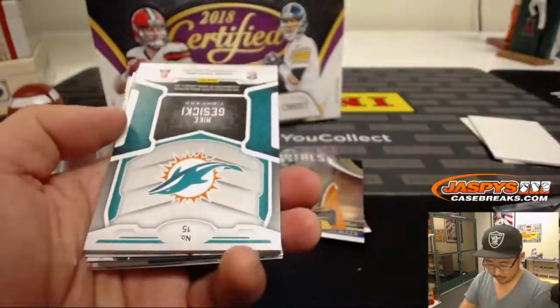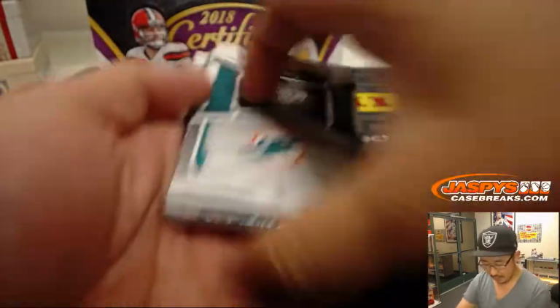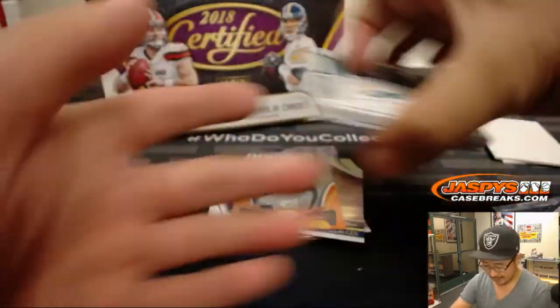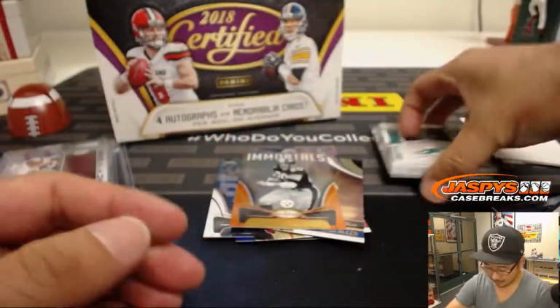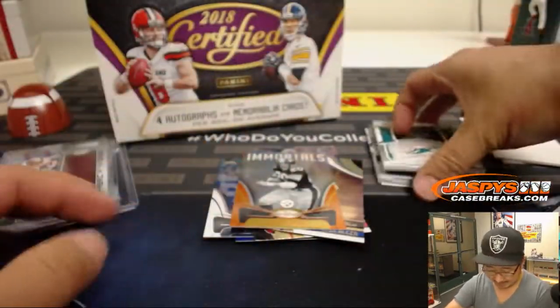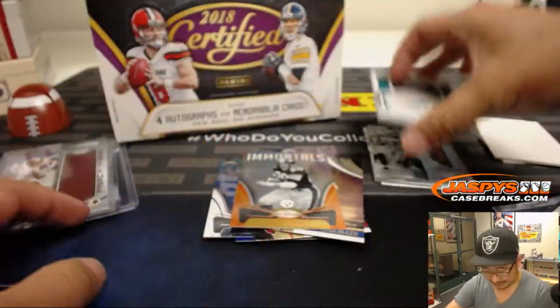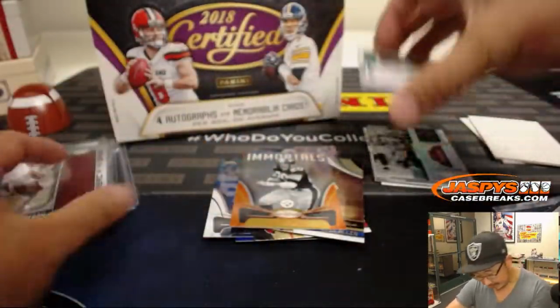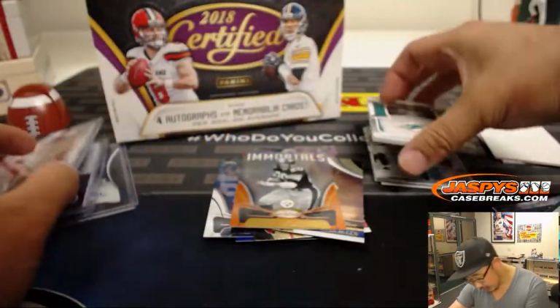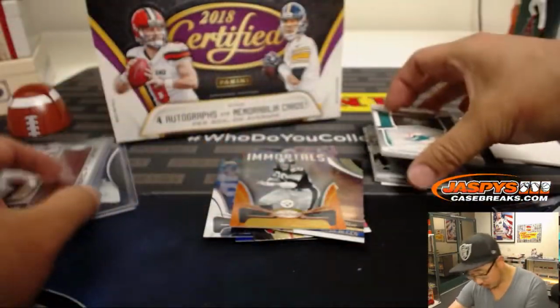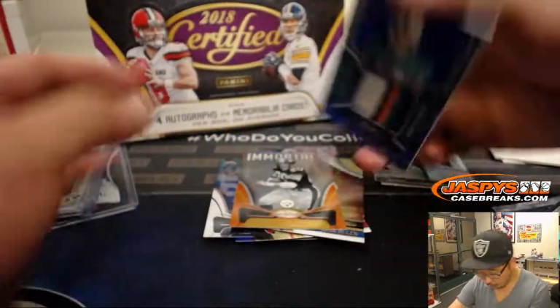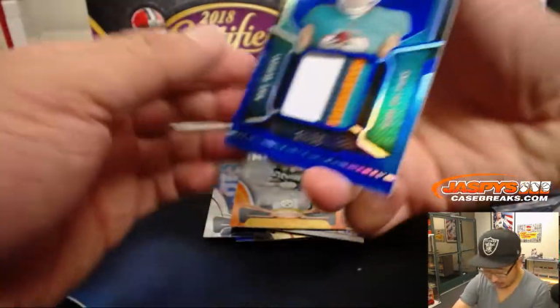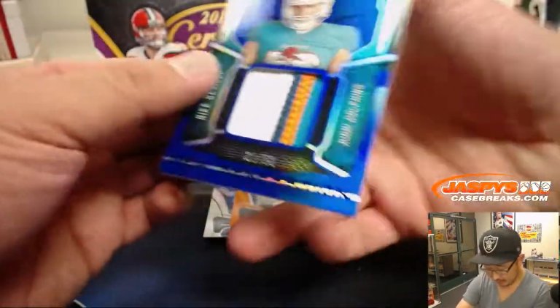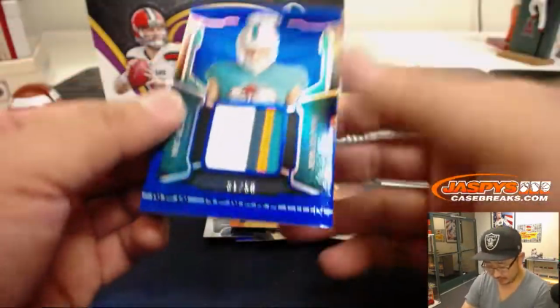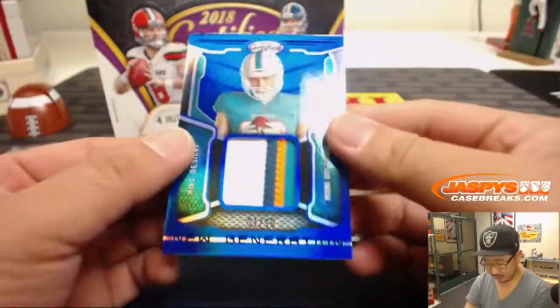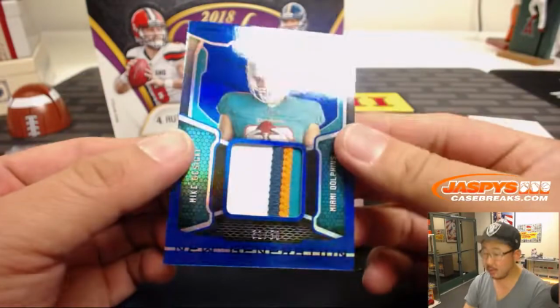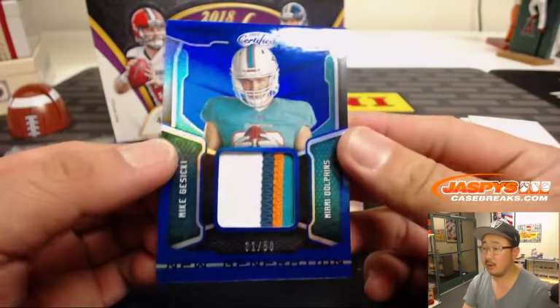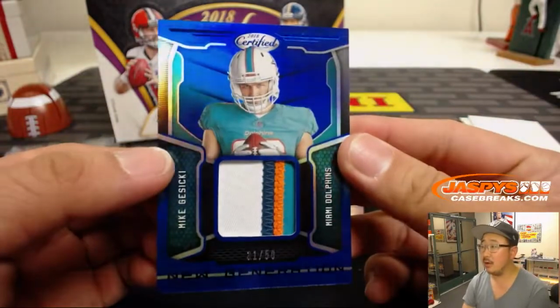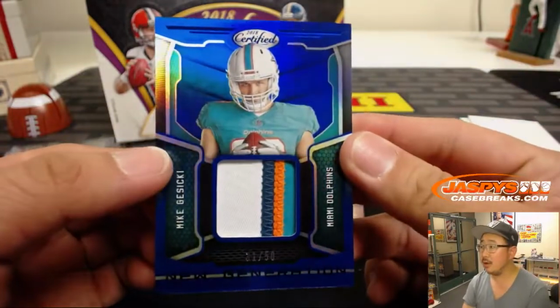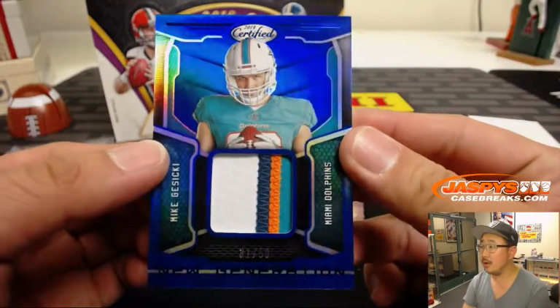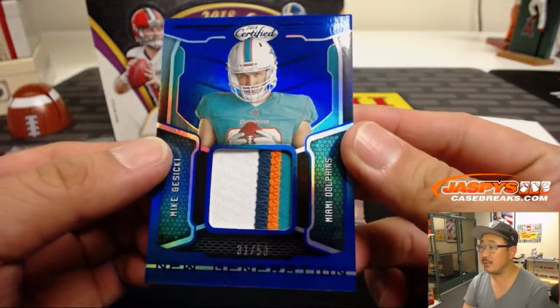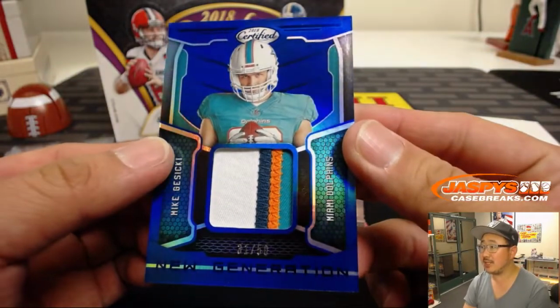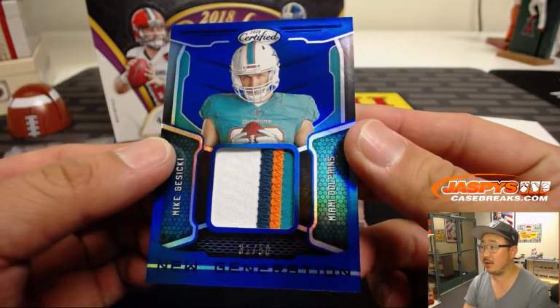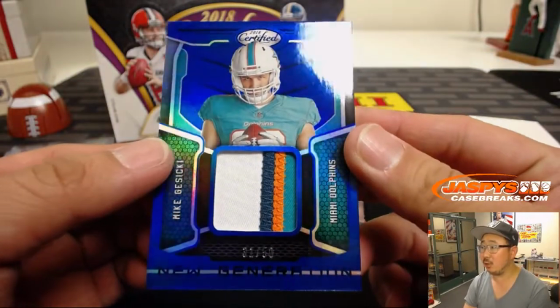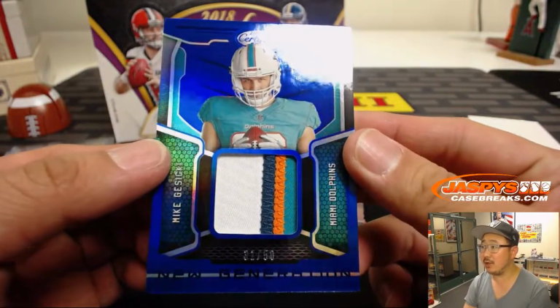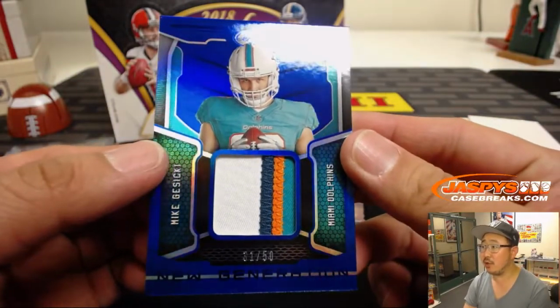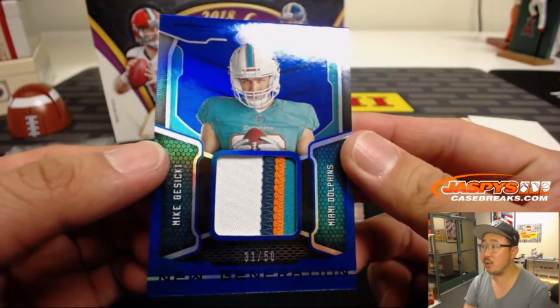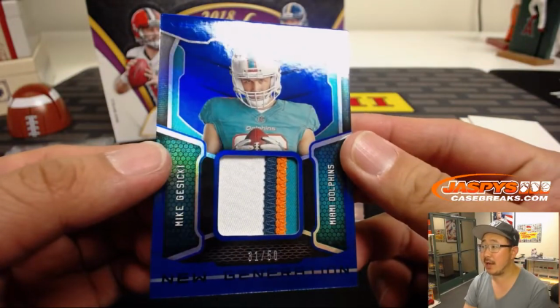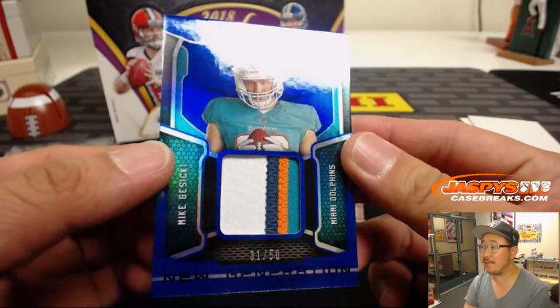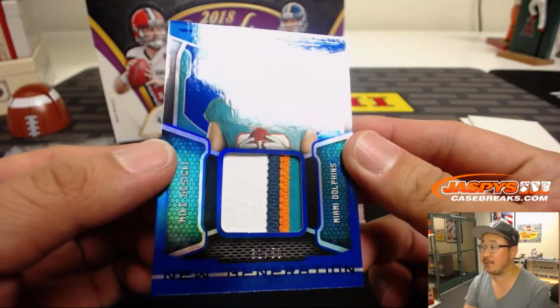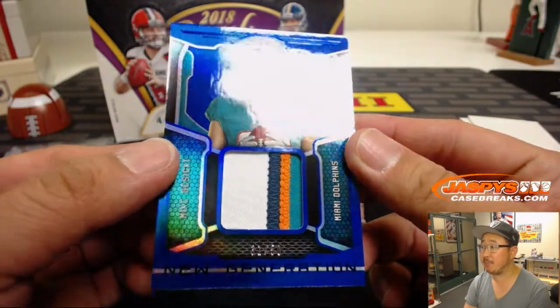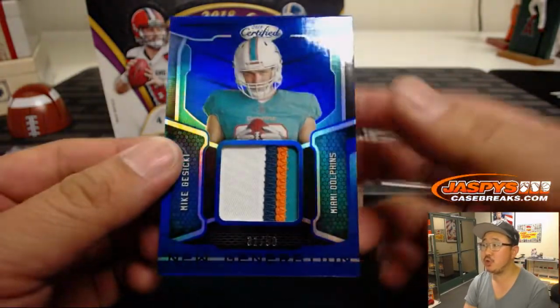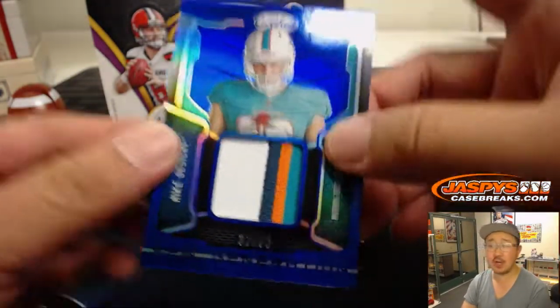And Mike Kosicki is your fourth hit here. Some nice color in that window — 31 out of 50. New Generation.